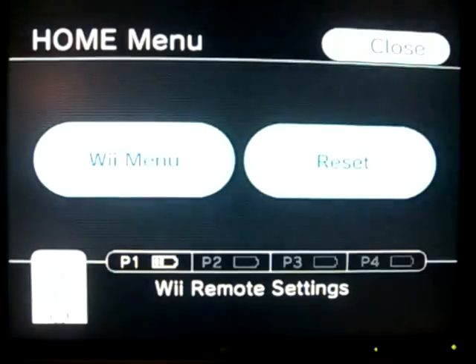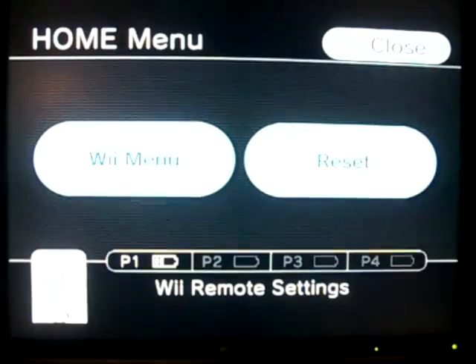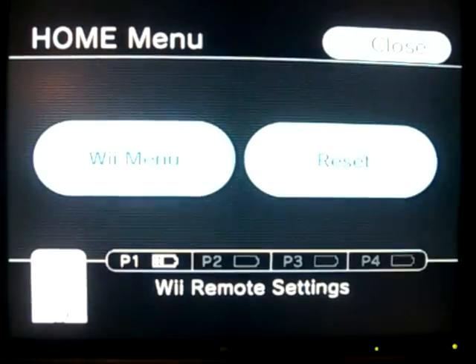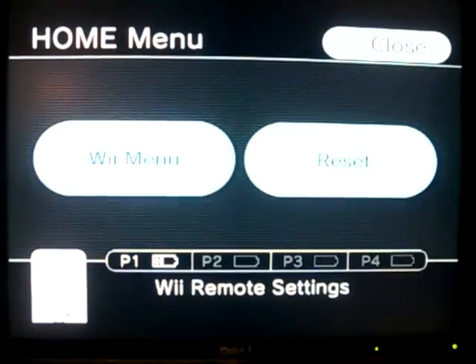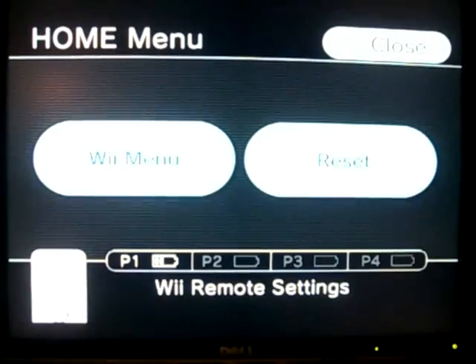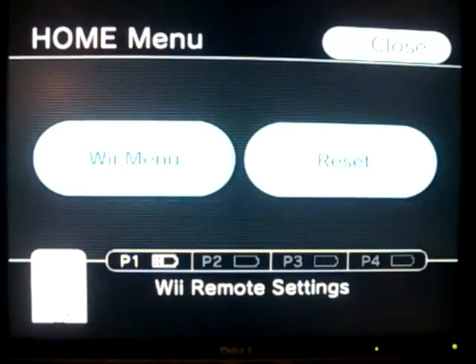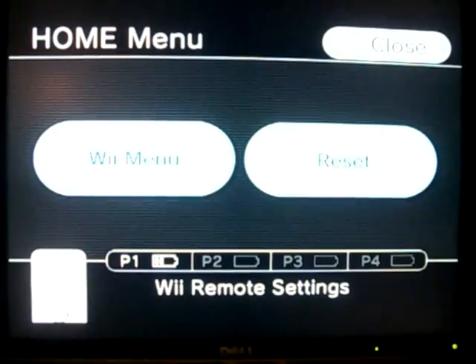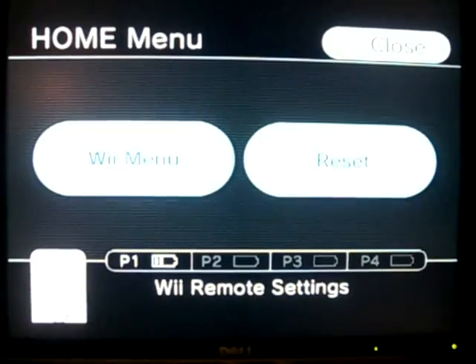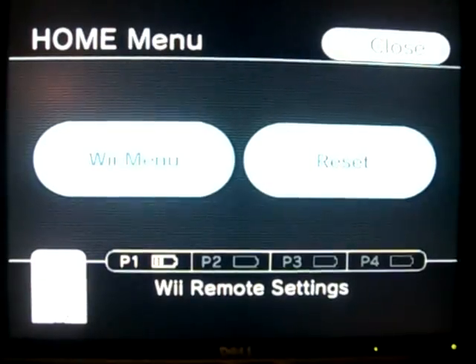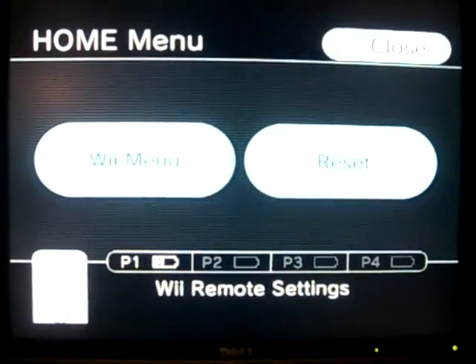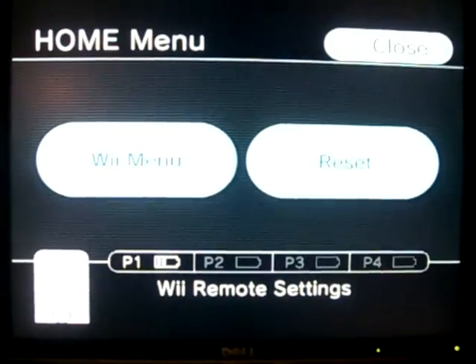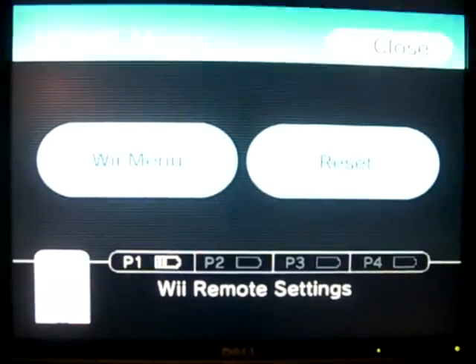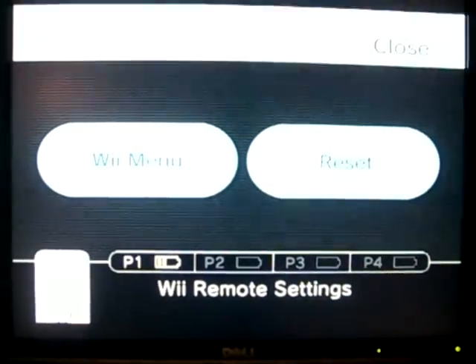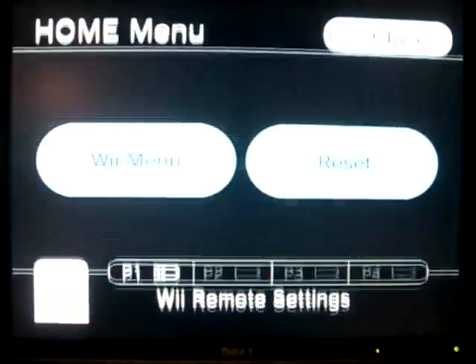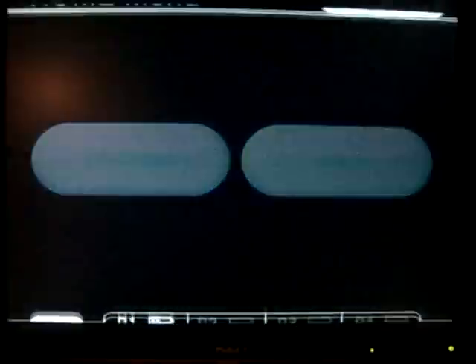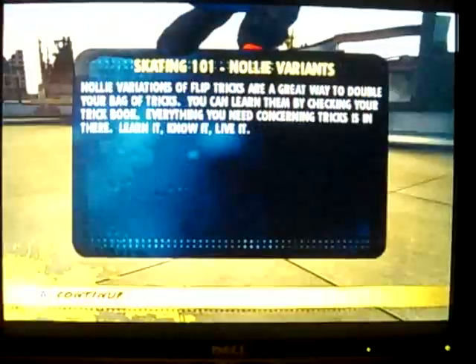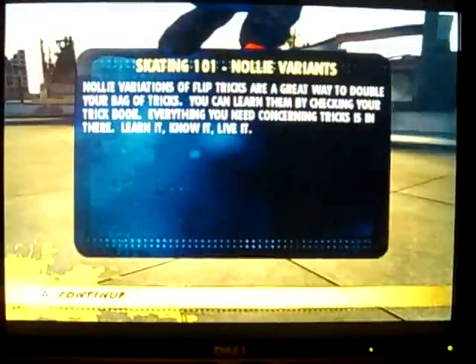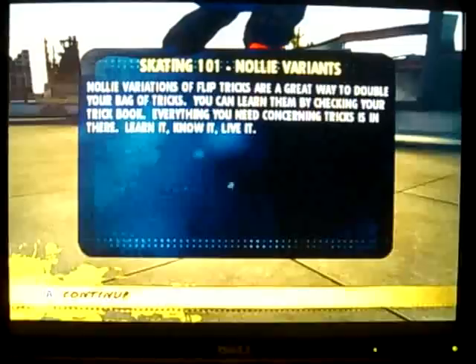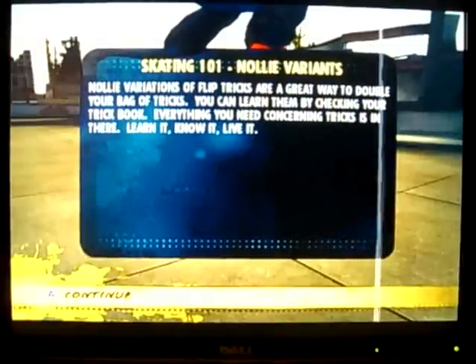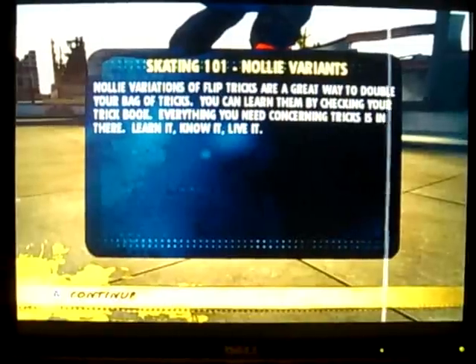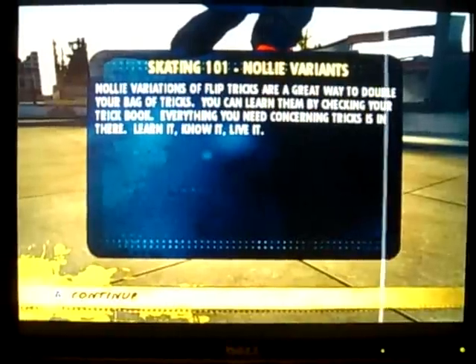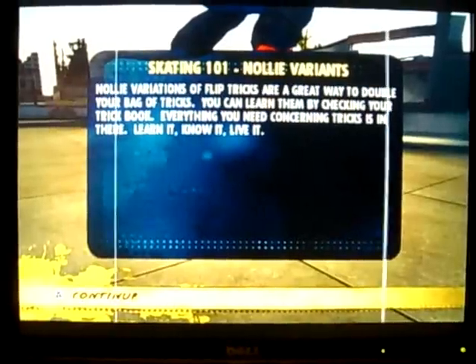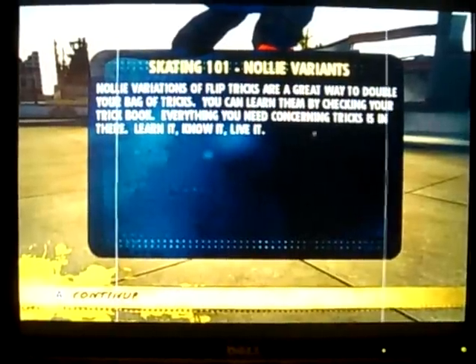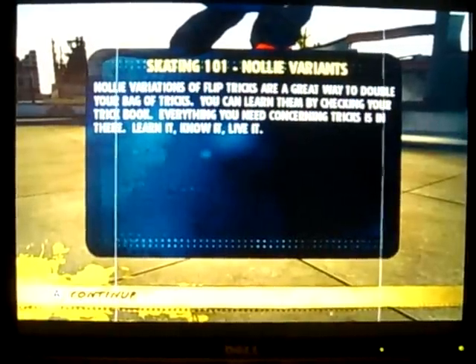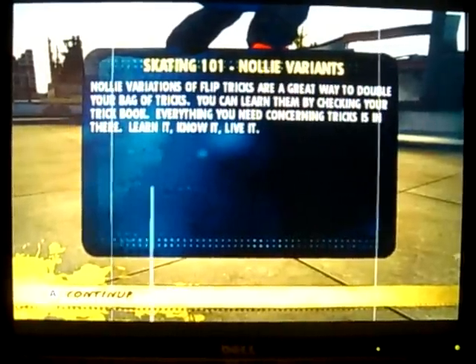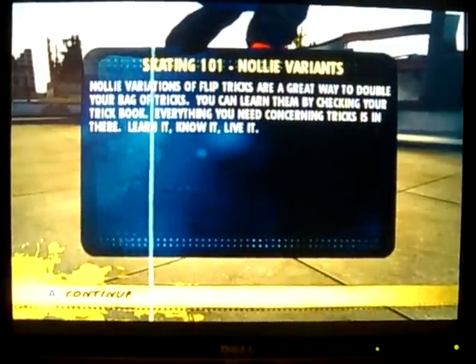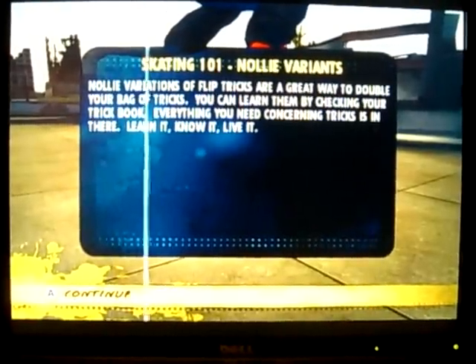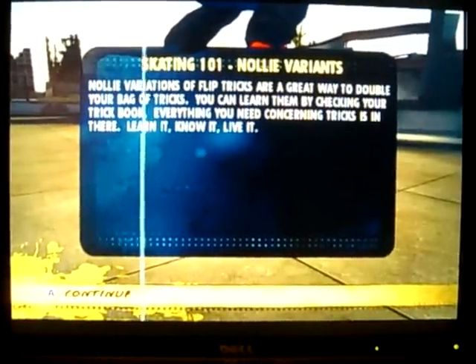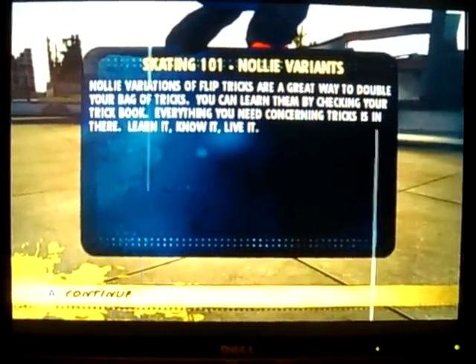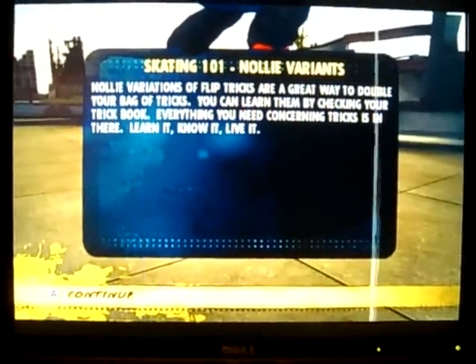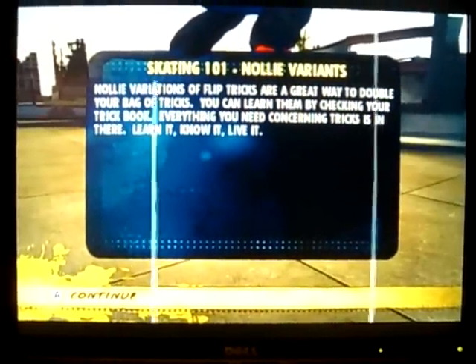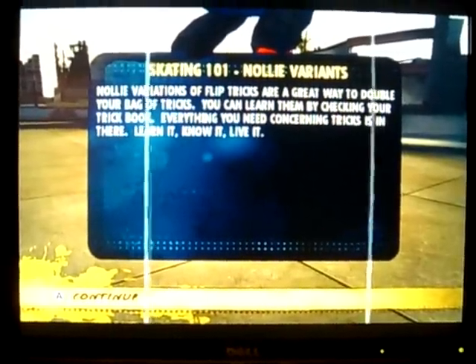Hey, this is part two of Skate it! And we just finished with the nollie variant.